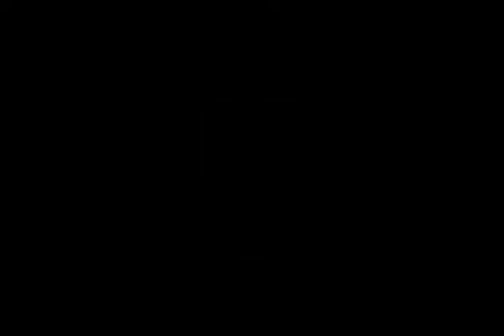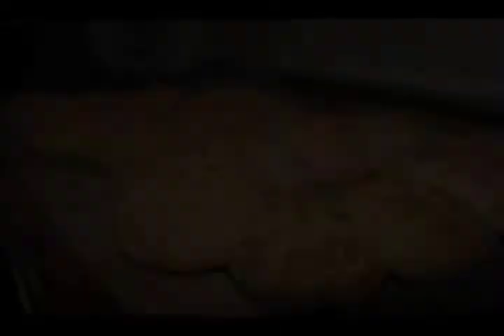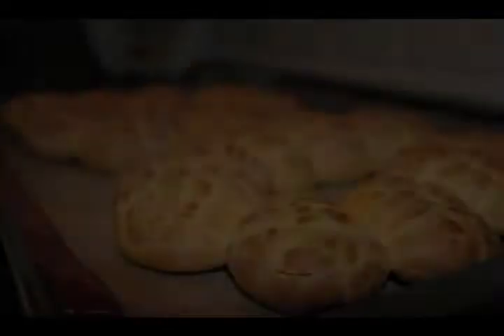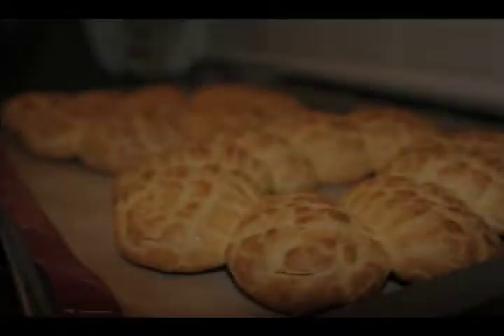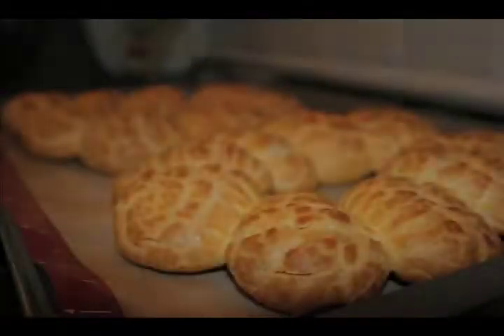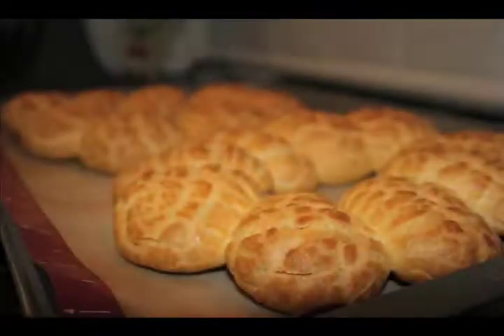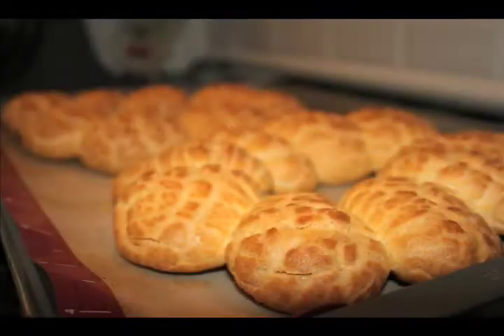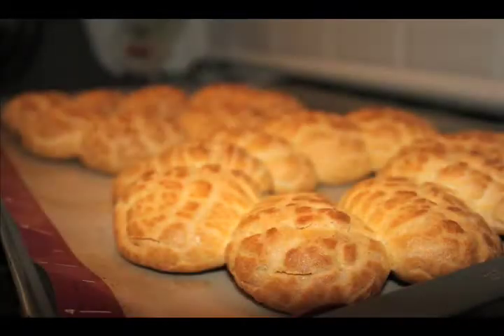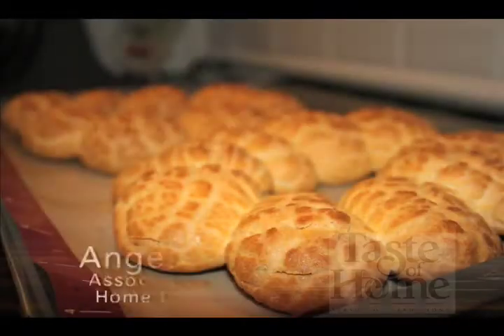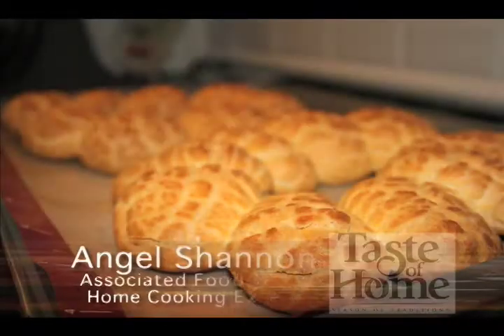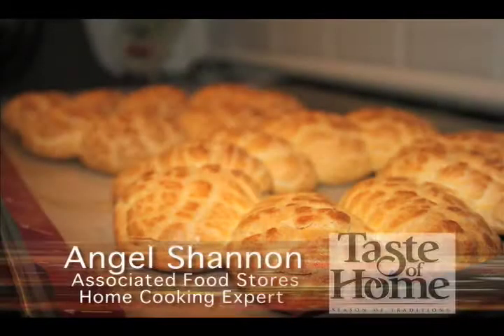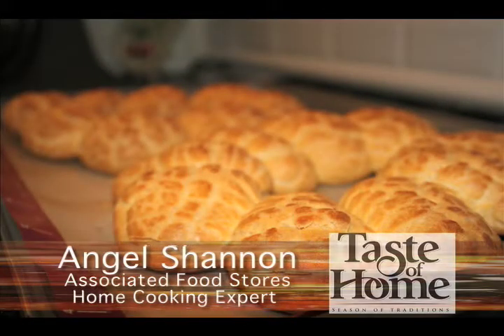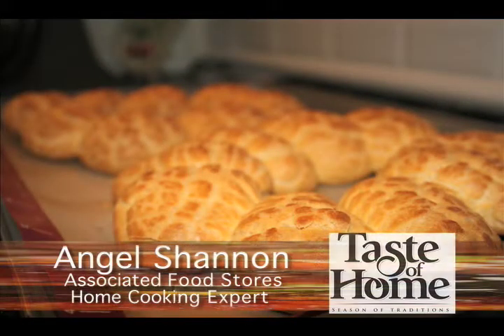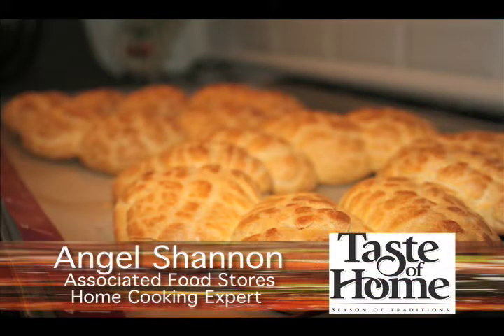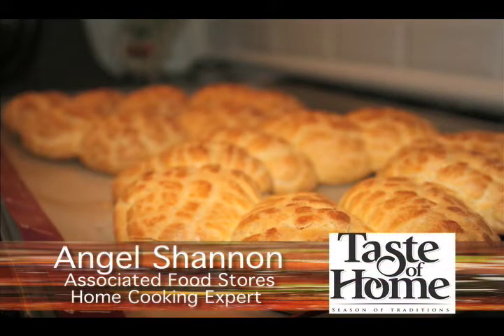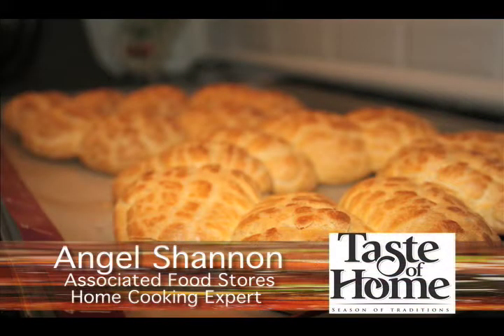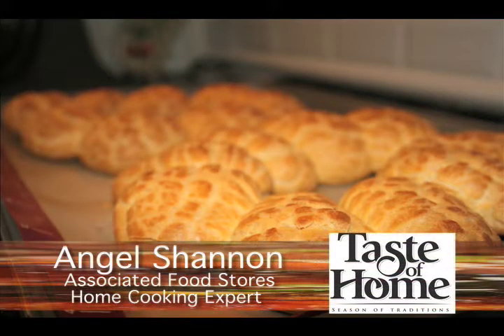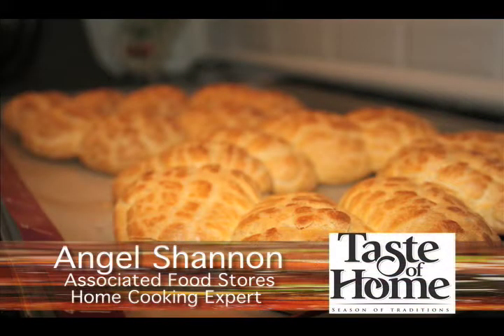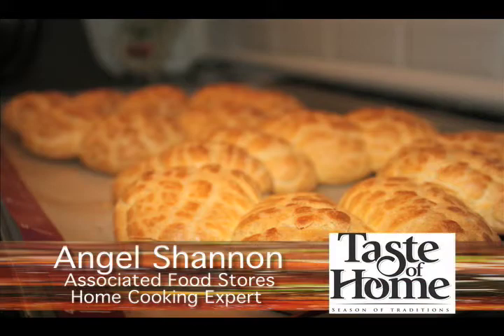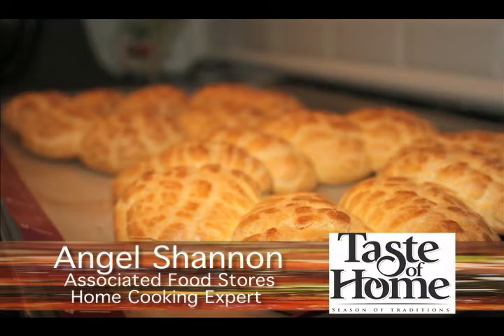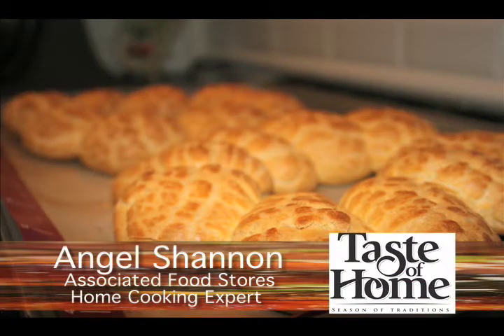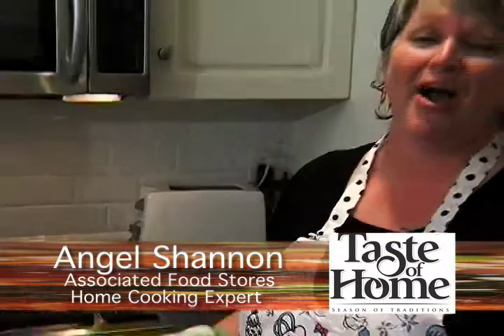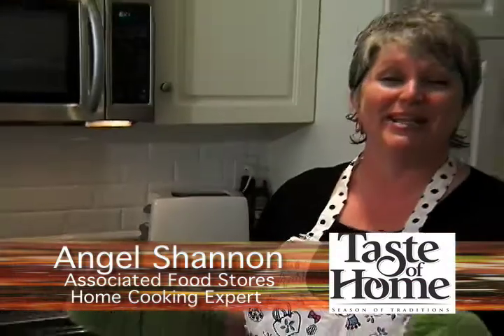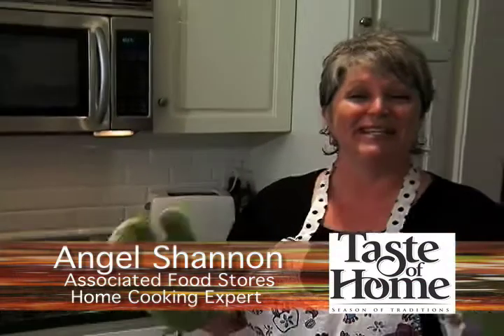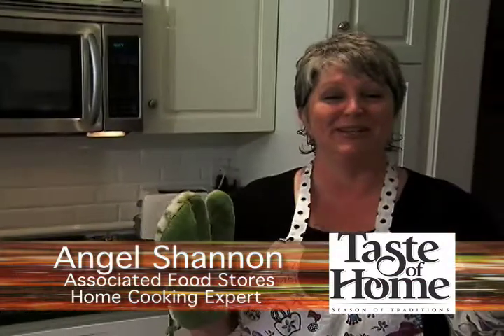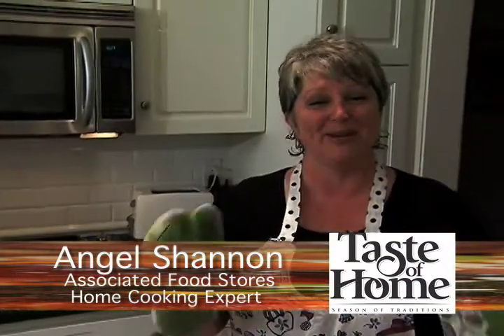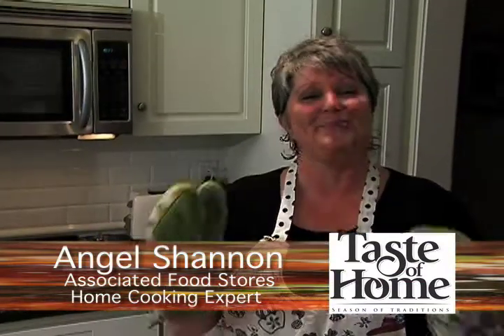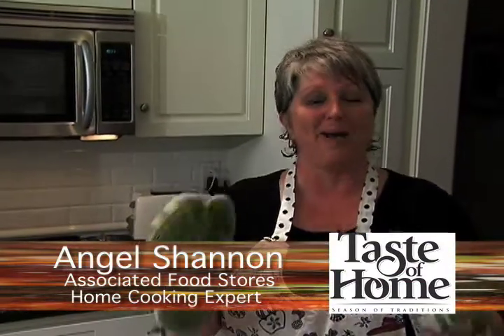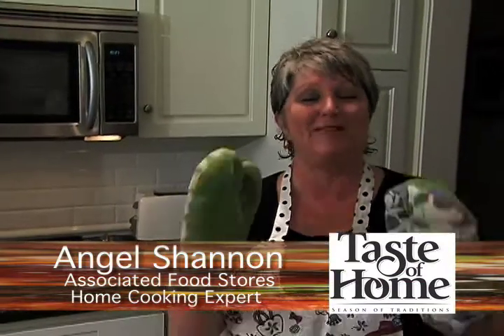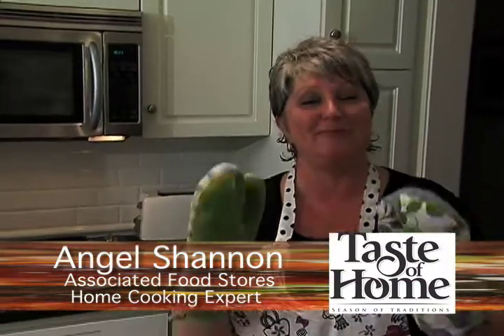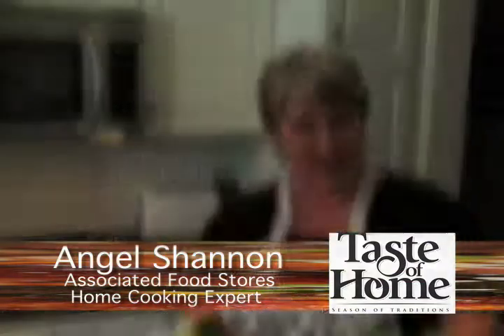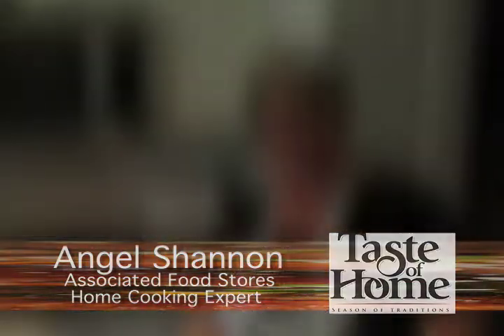Hi, I'm Angel Shannon and it's time for a taste of home today. Our easy cream puff pastry.